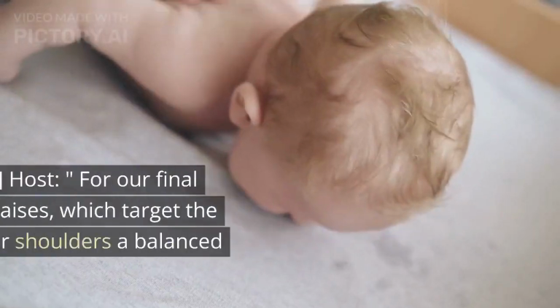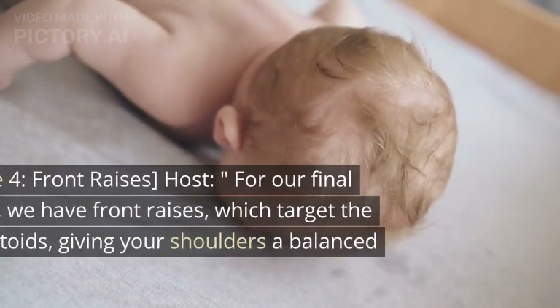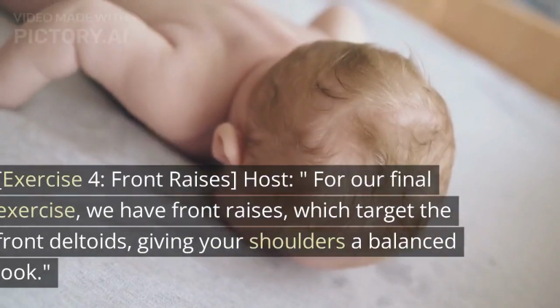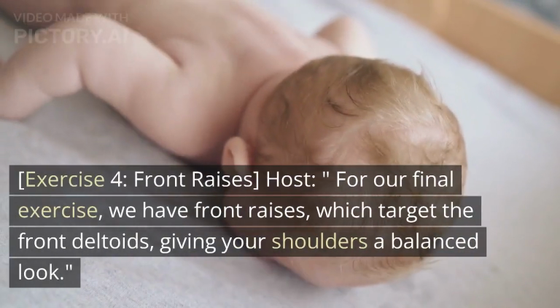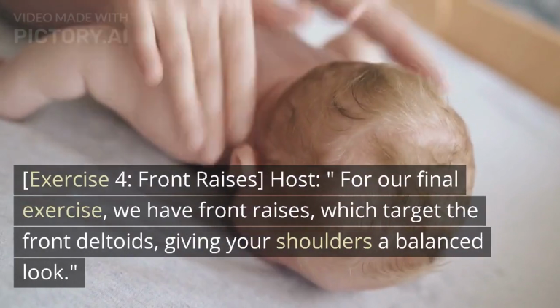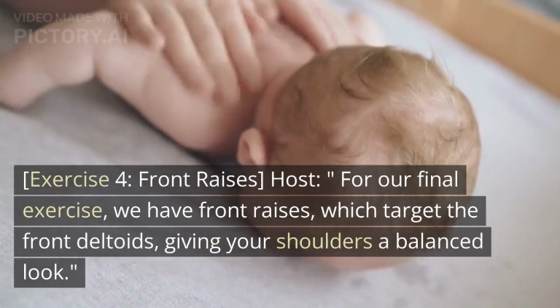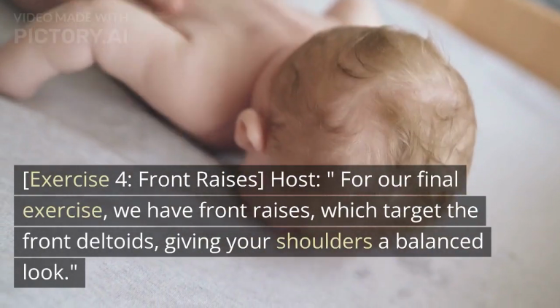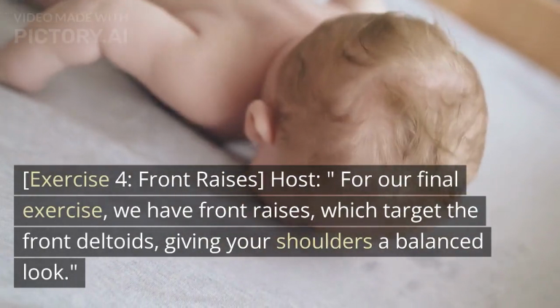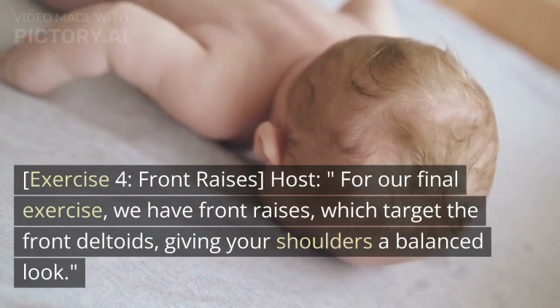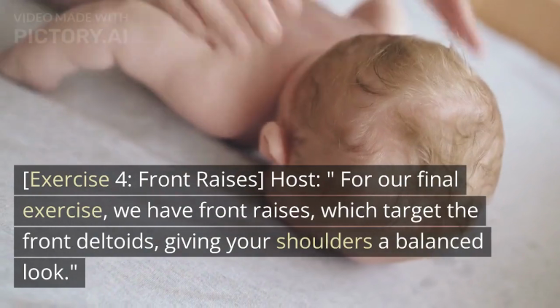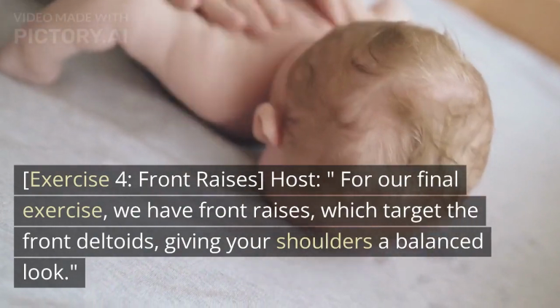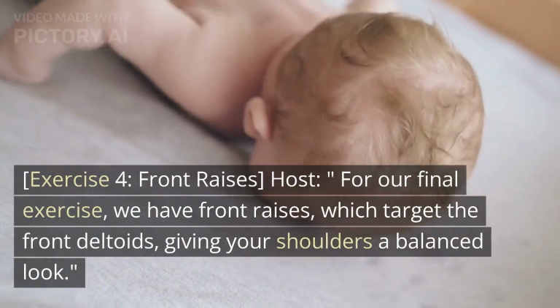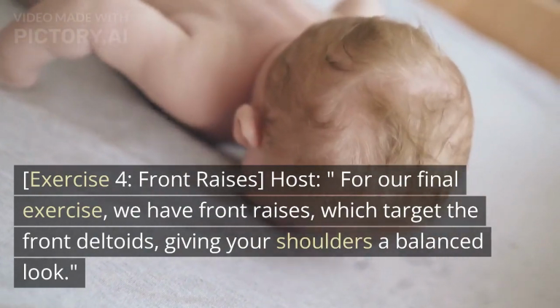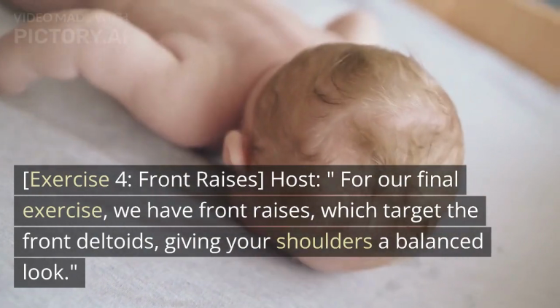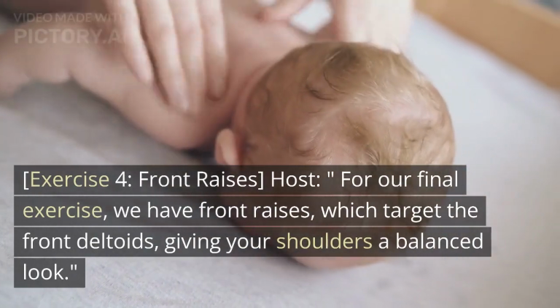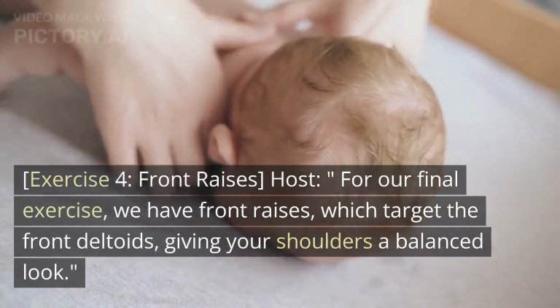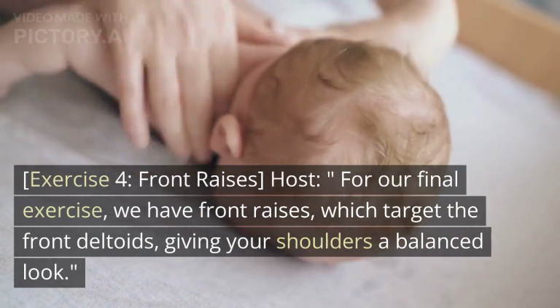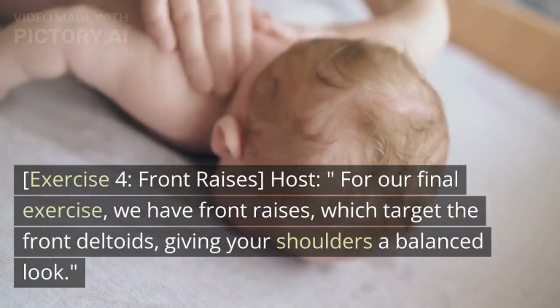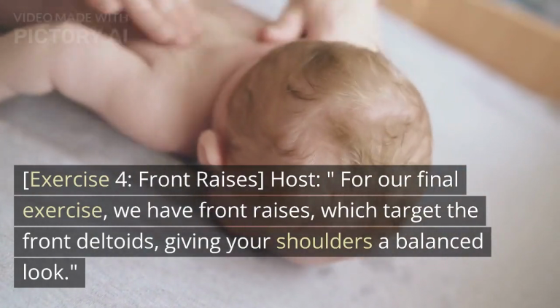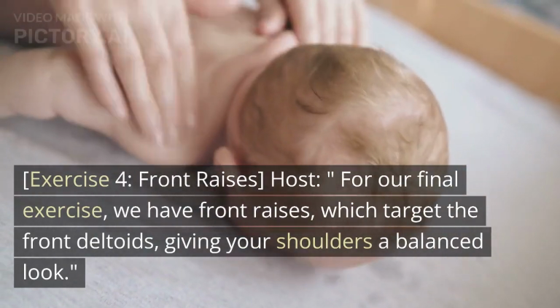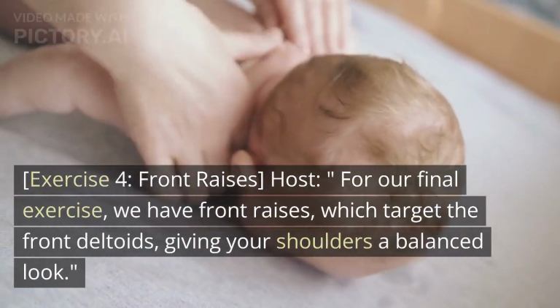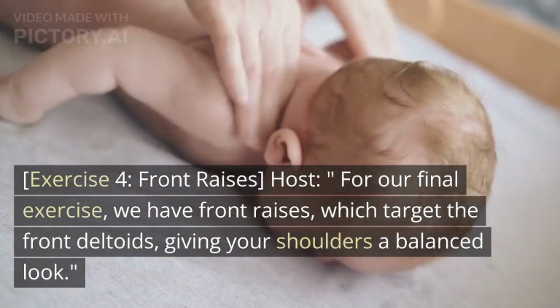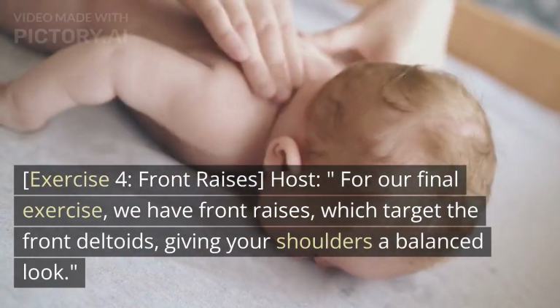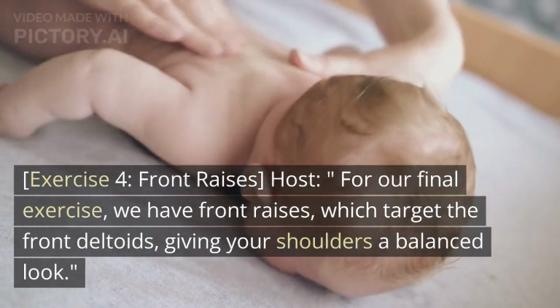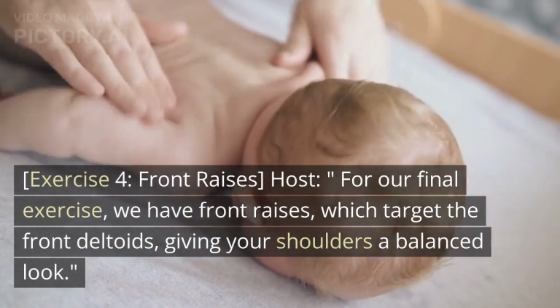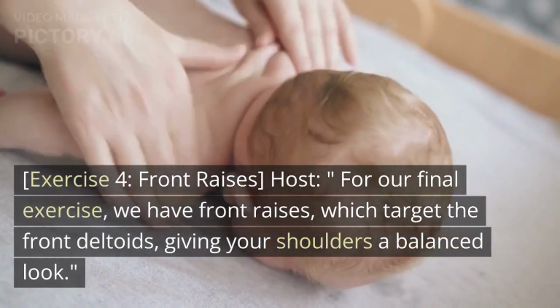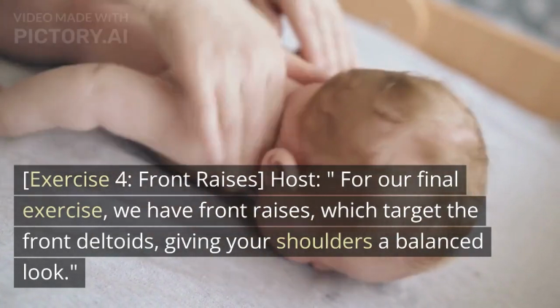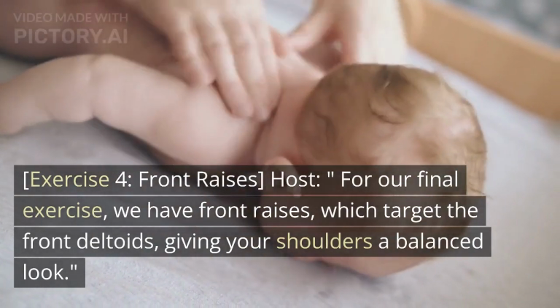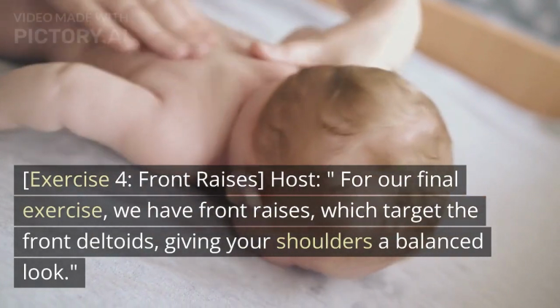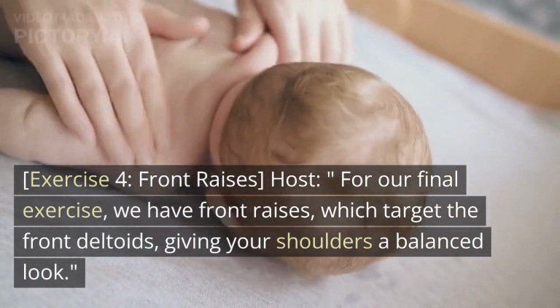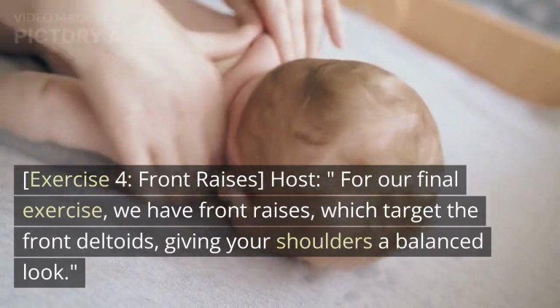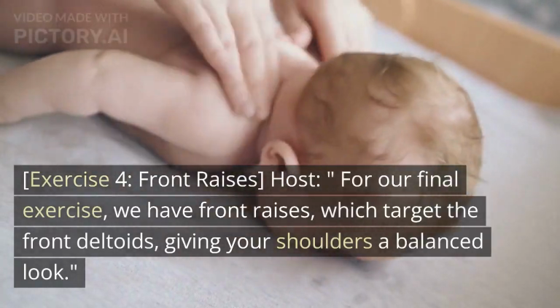Exercise 4: Front Raises. For our final exercise, we have front raises, which target the front deltoids, giving your shoulders a balanced look.